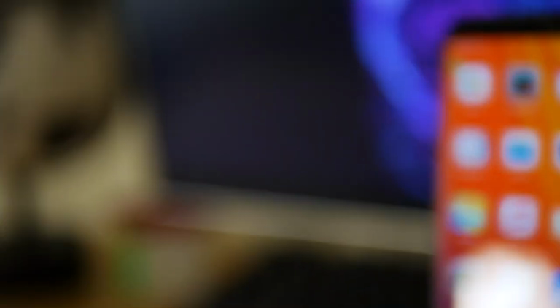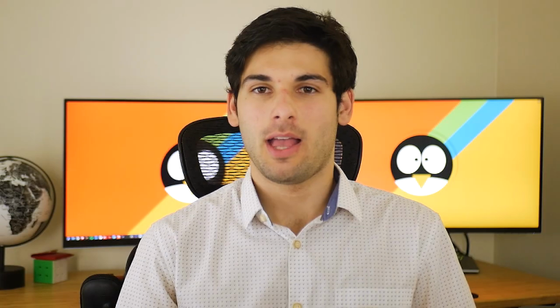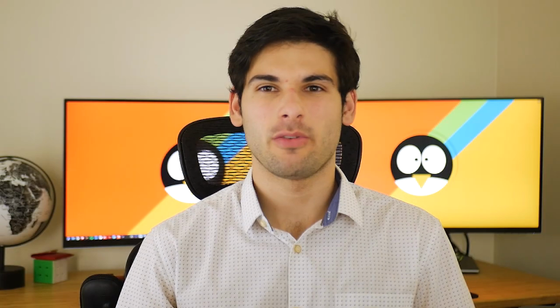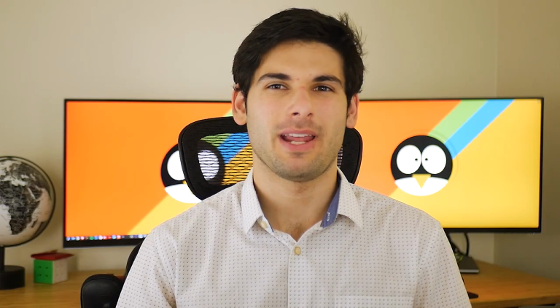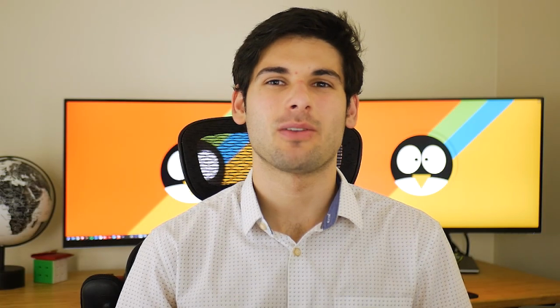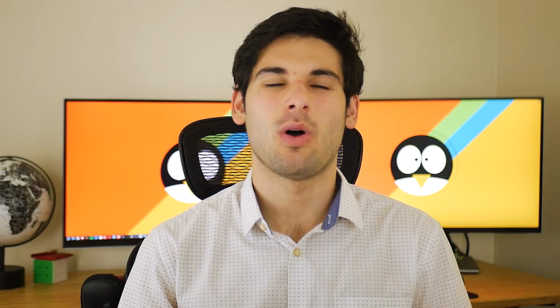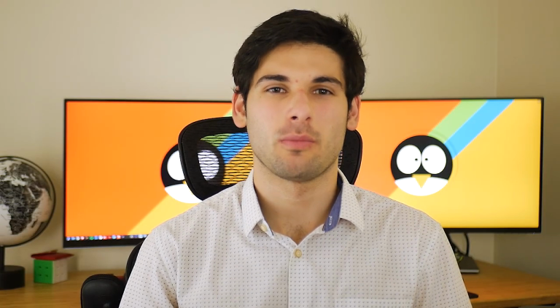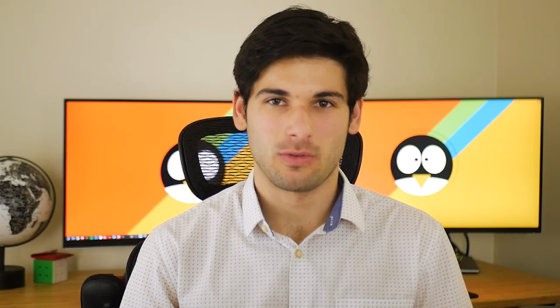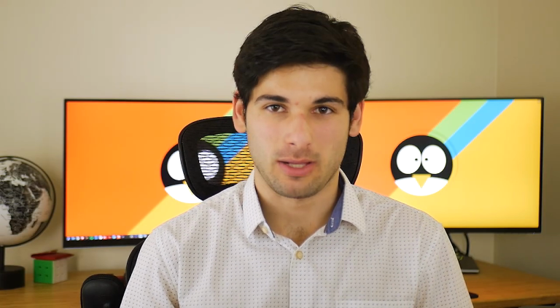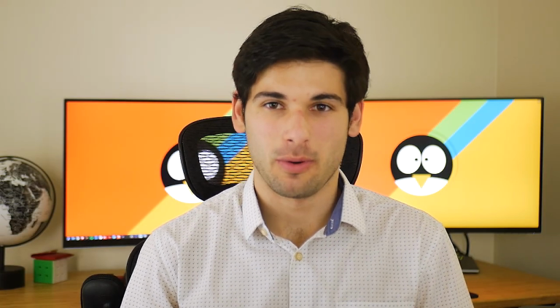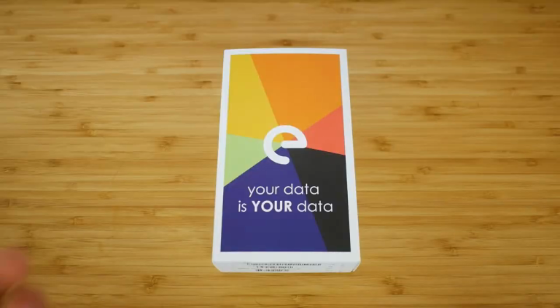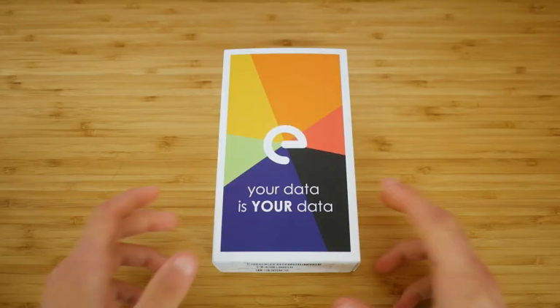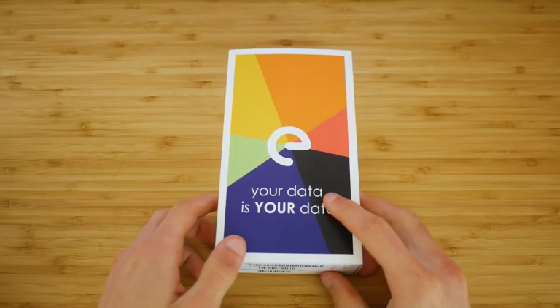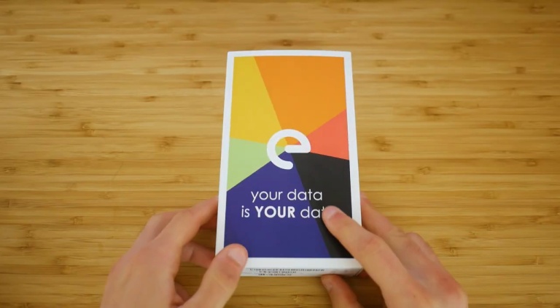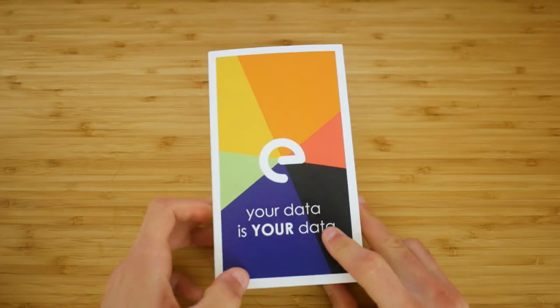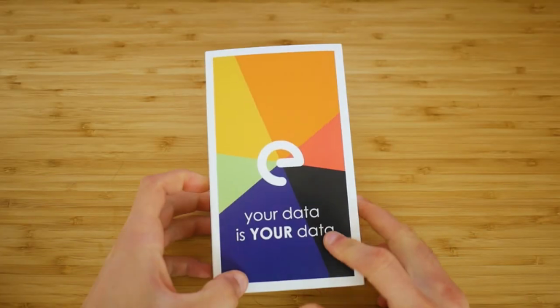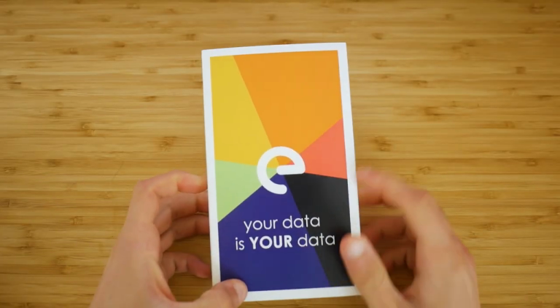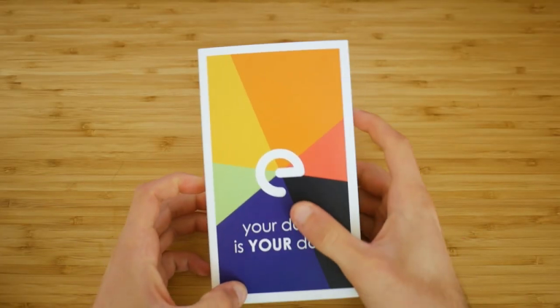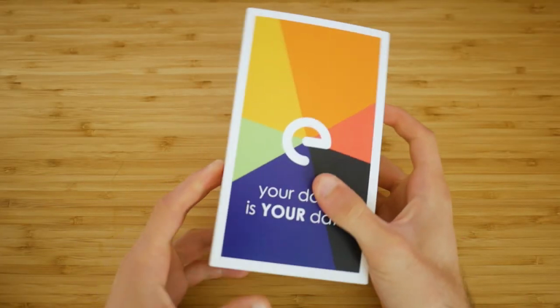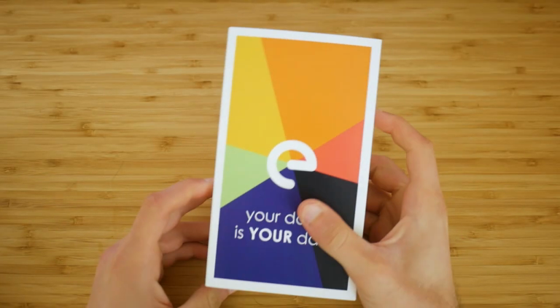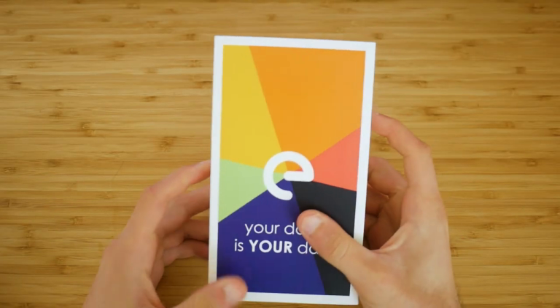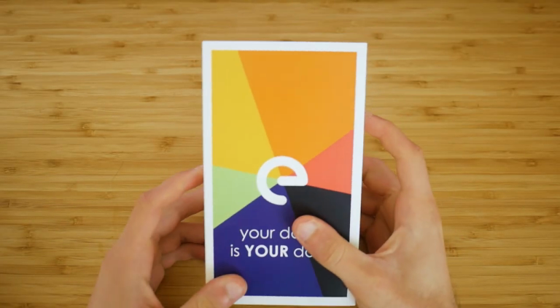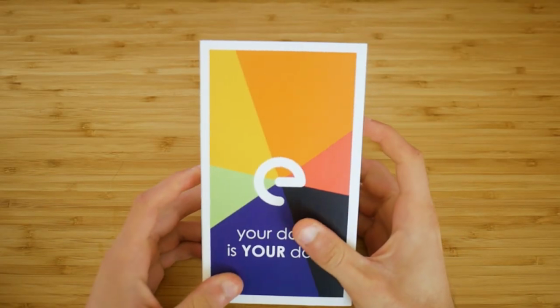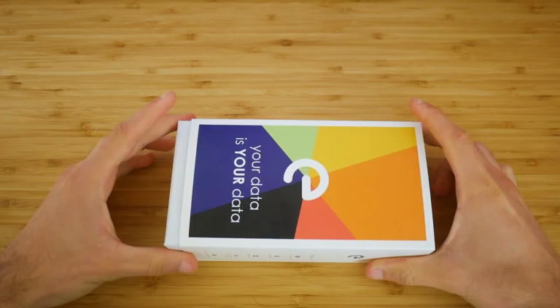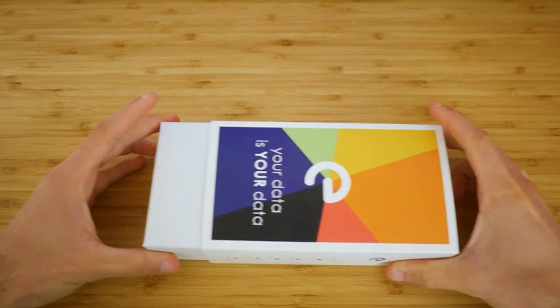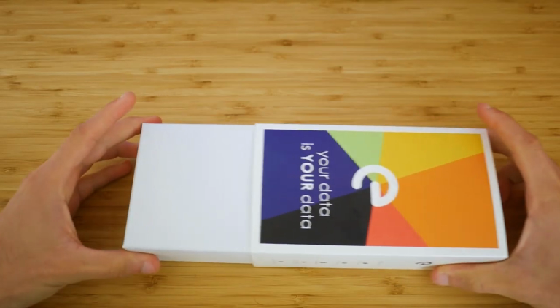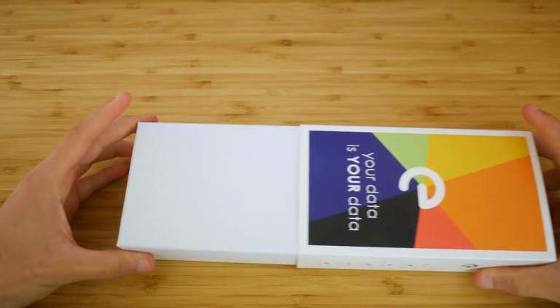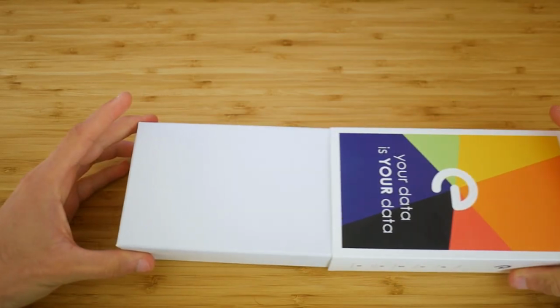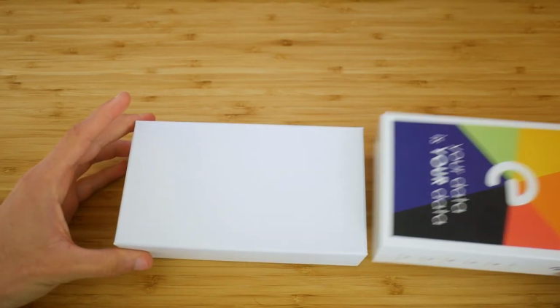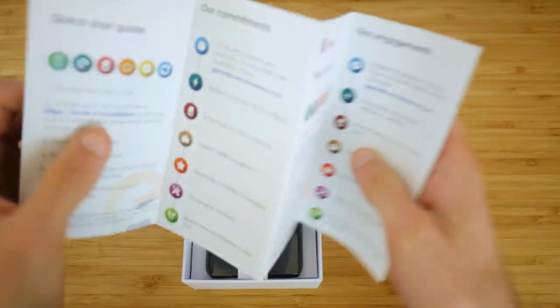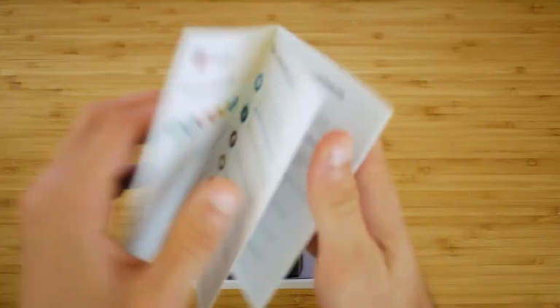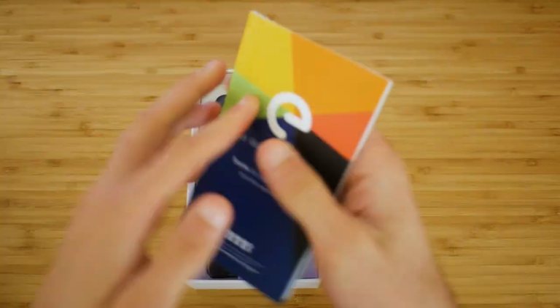Hello everybody and welcome to TechLore. Today we'll be reviewing the ePhone running on the Galaxy S8.